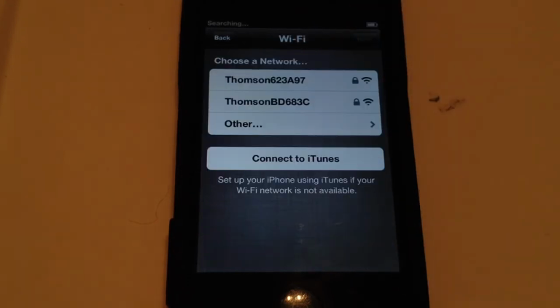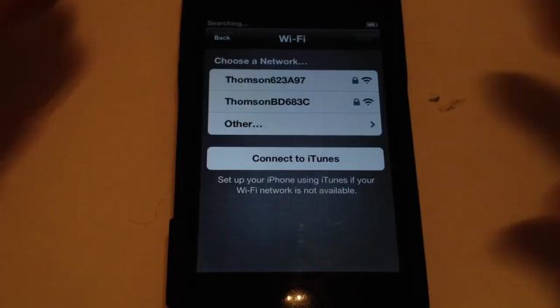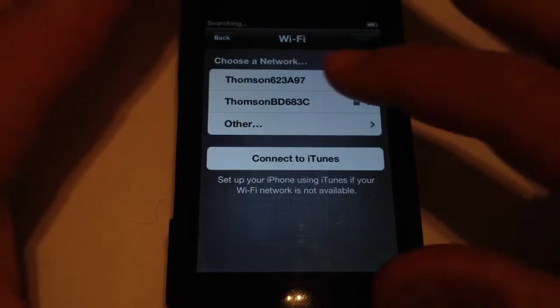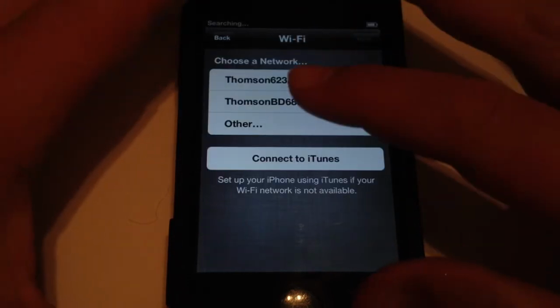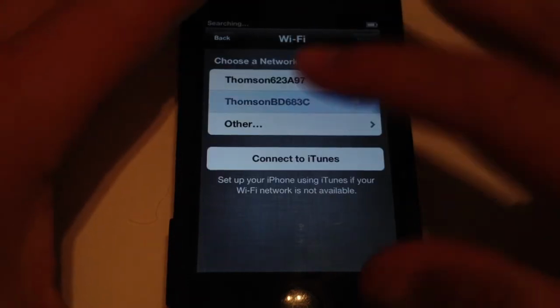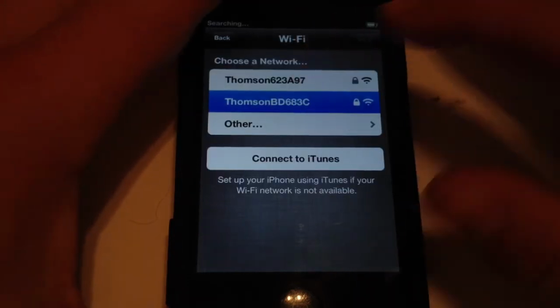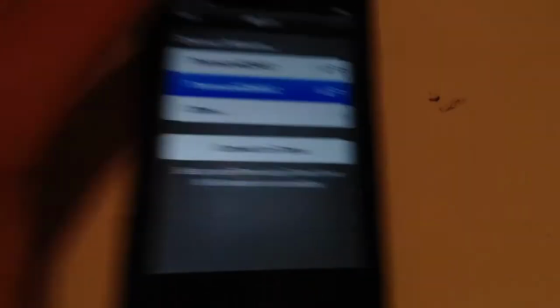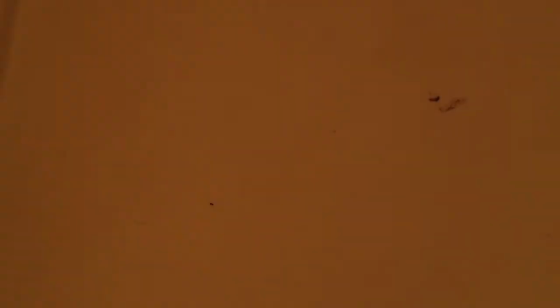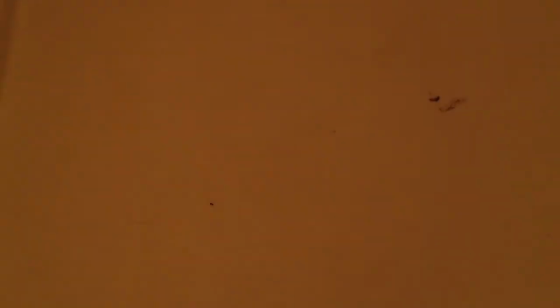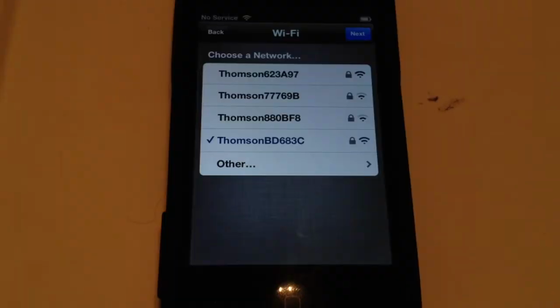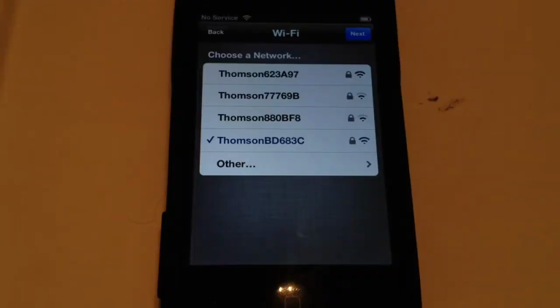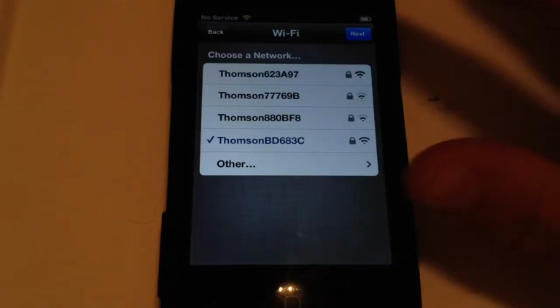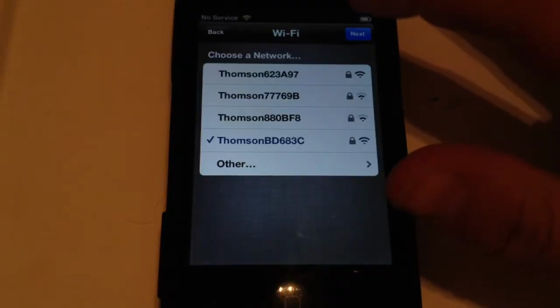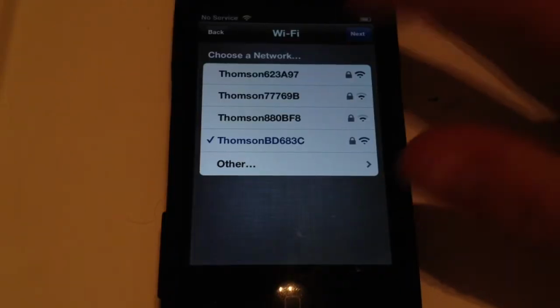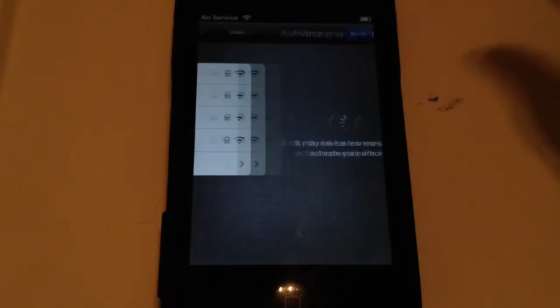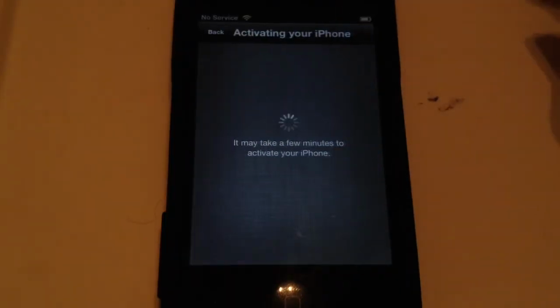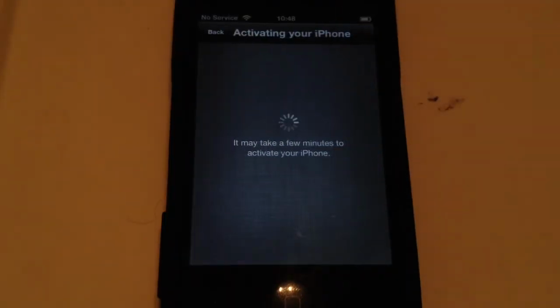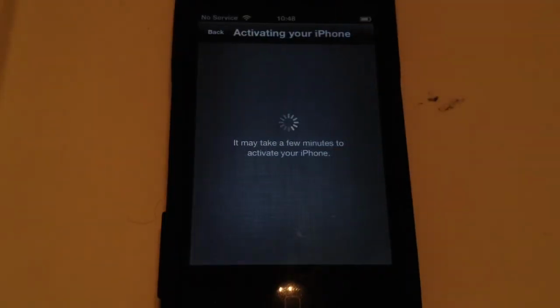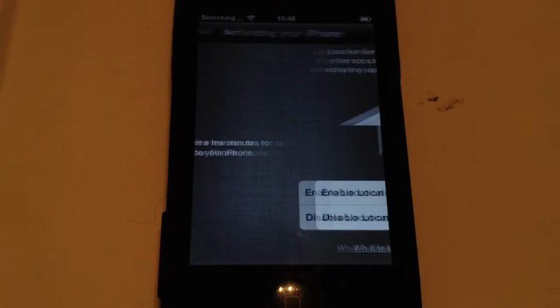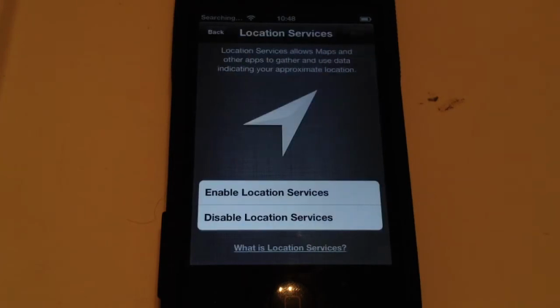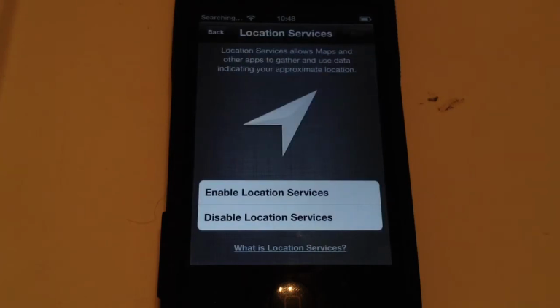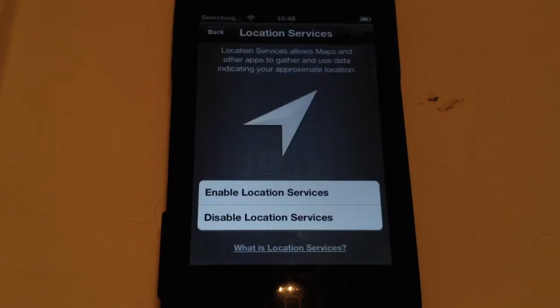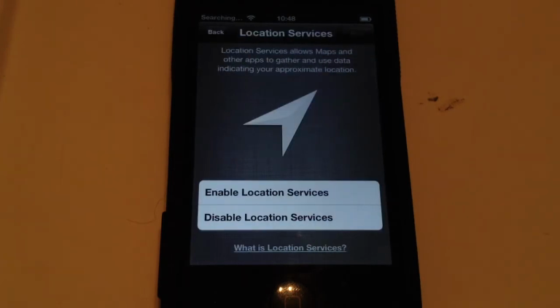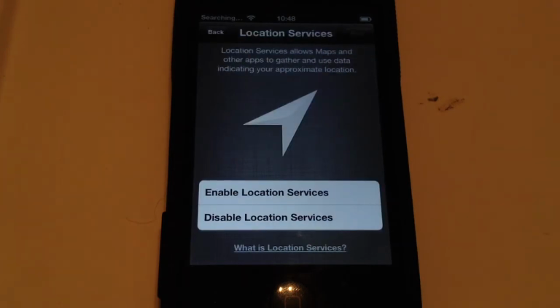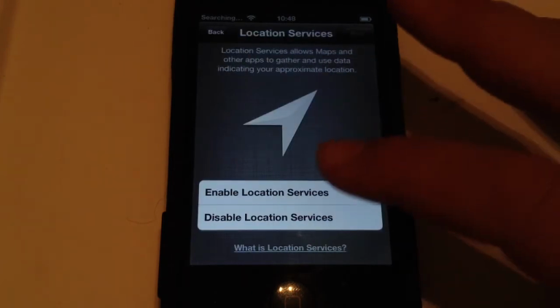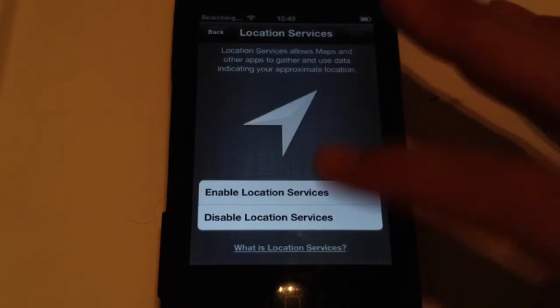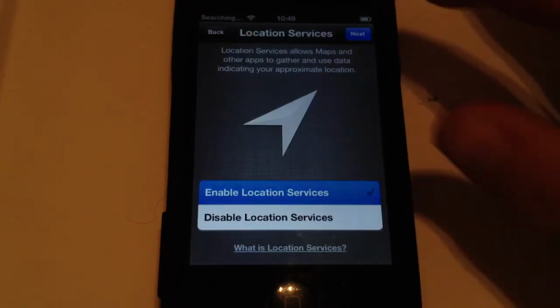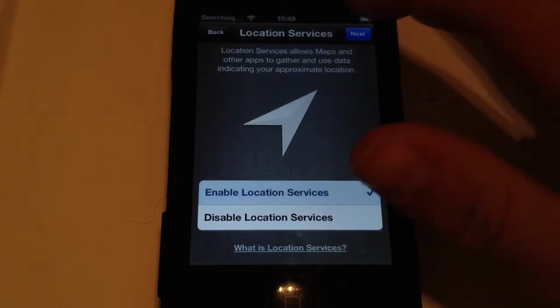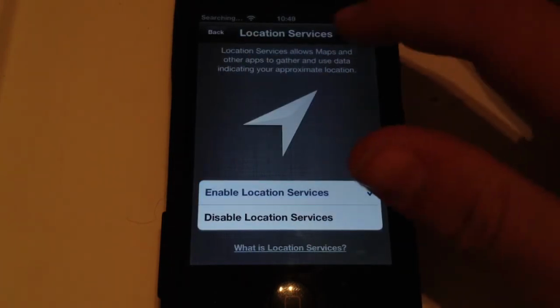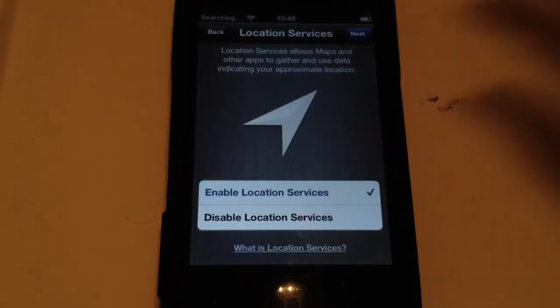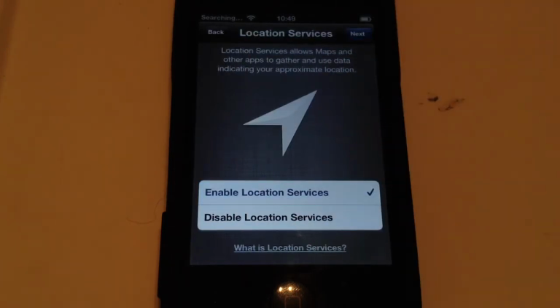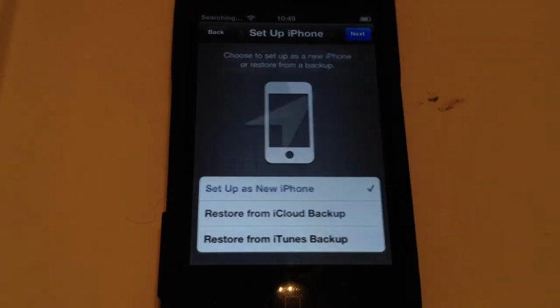I'm just going to put in my WiFi password, then you just want to click Next. Now it's activating my iPhone. I am going to enable Location Services.